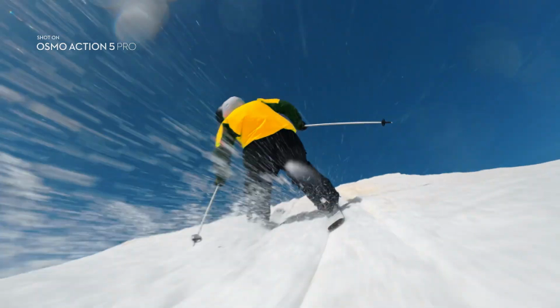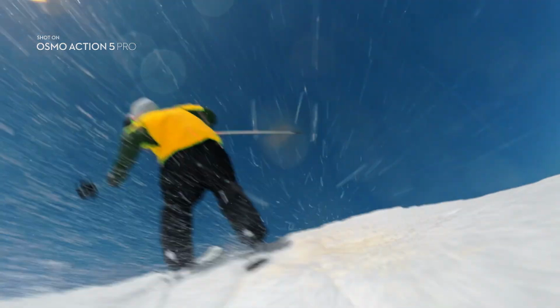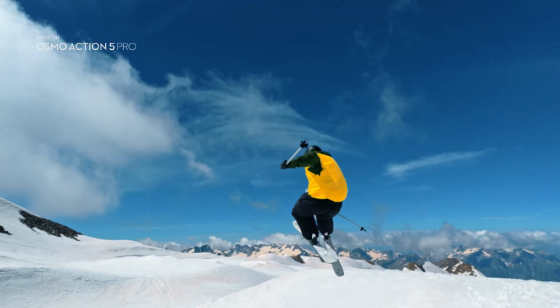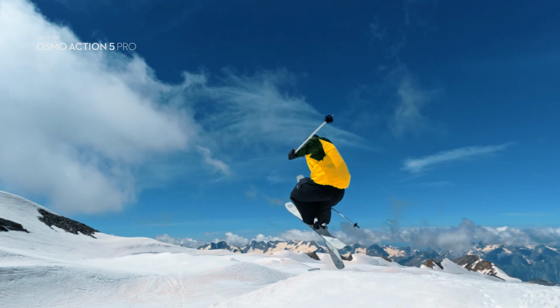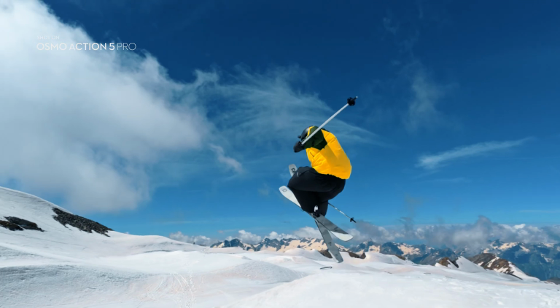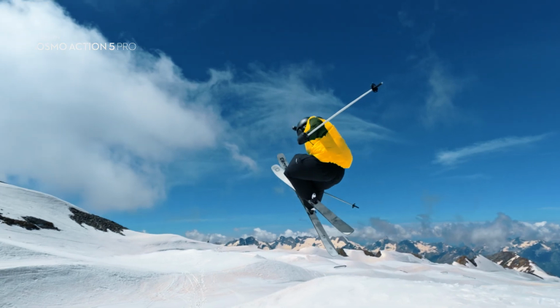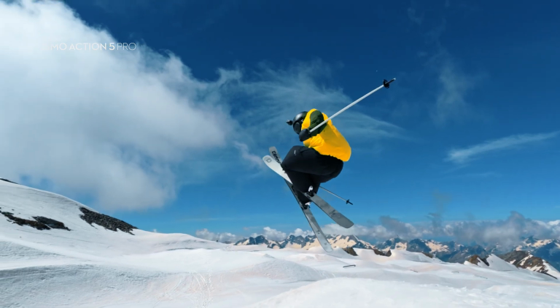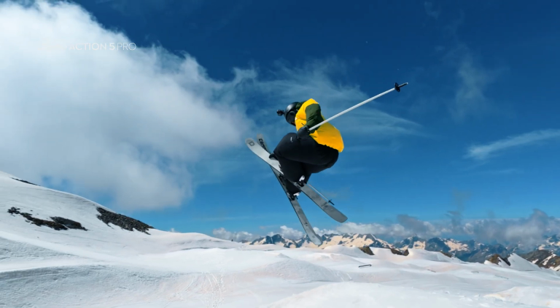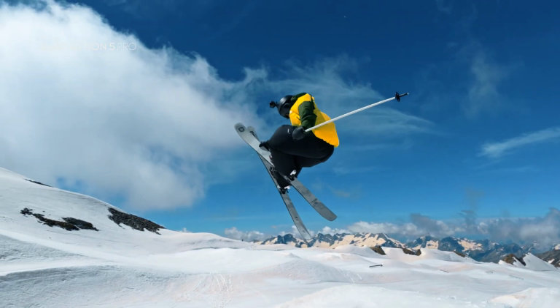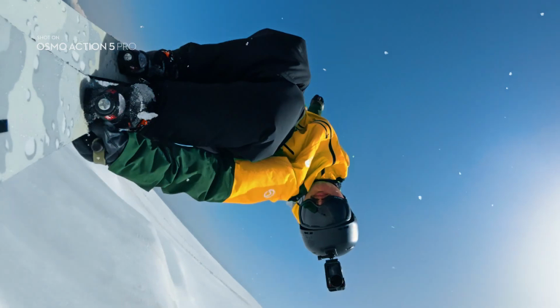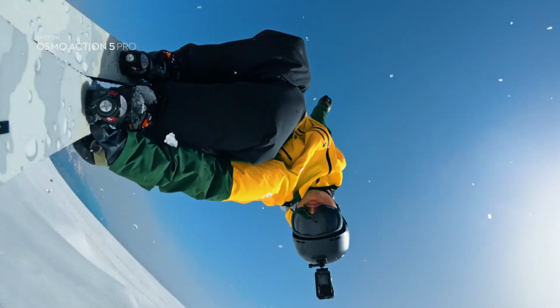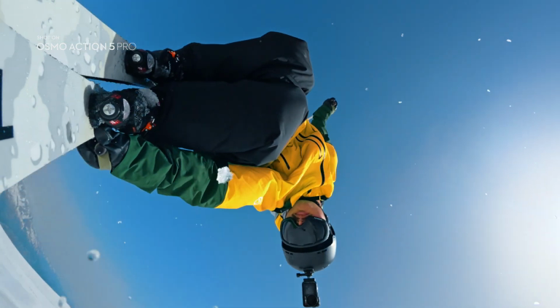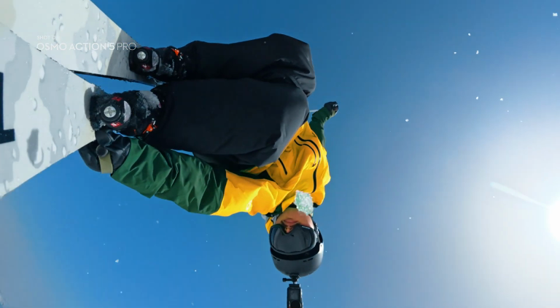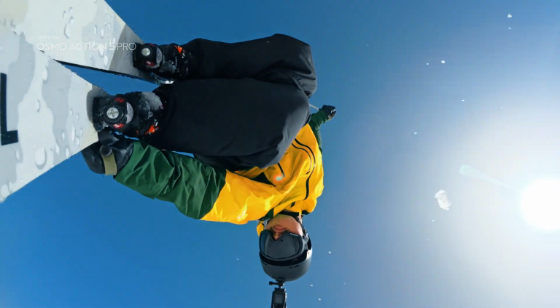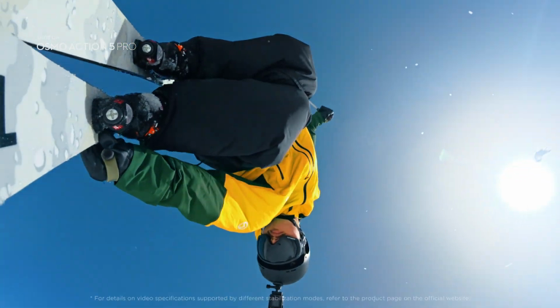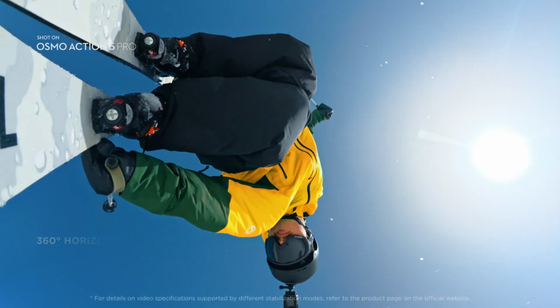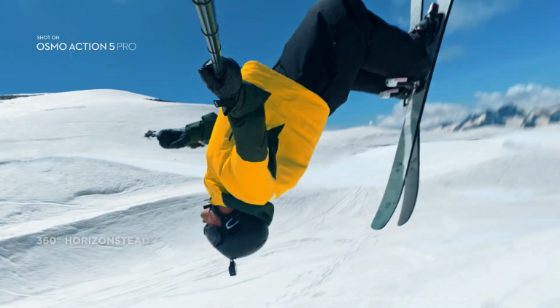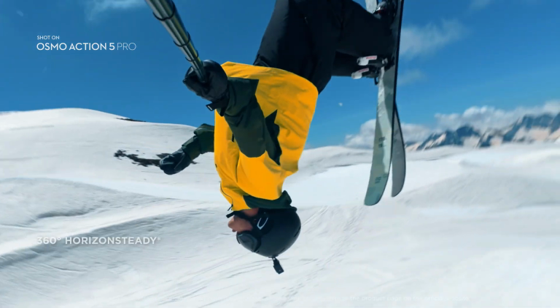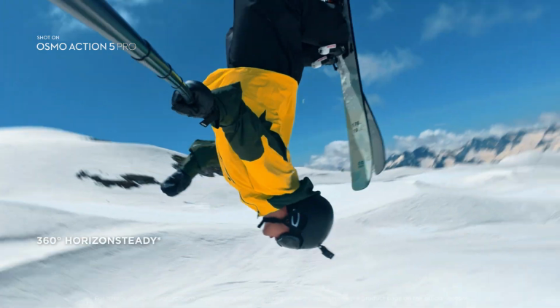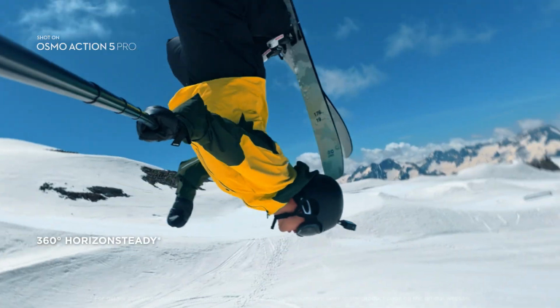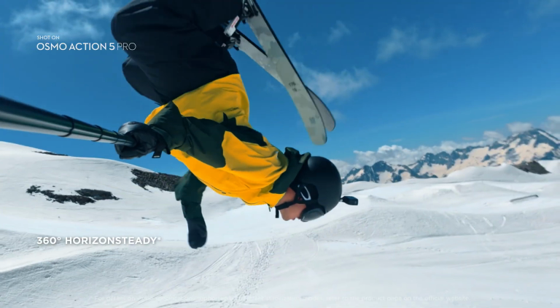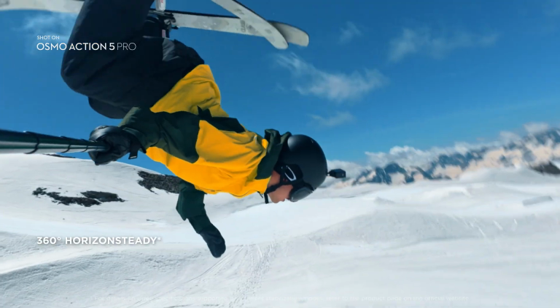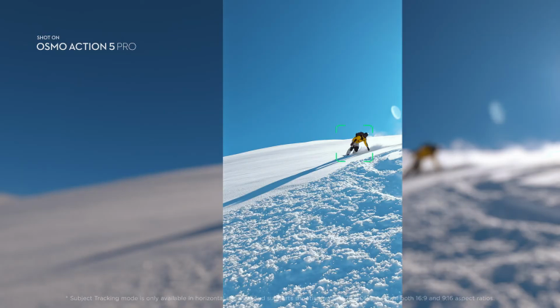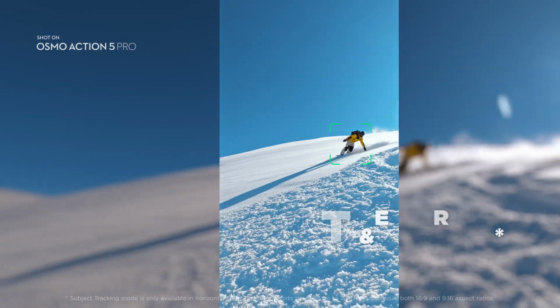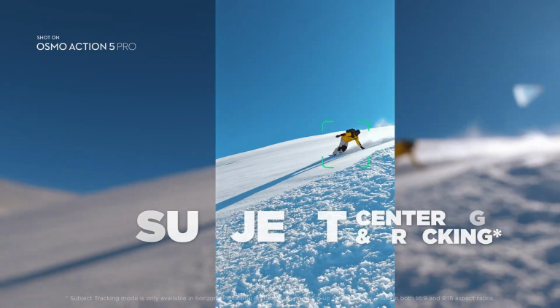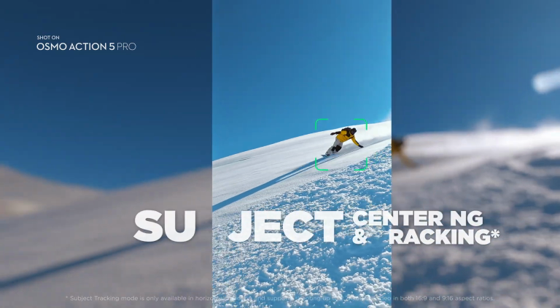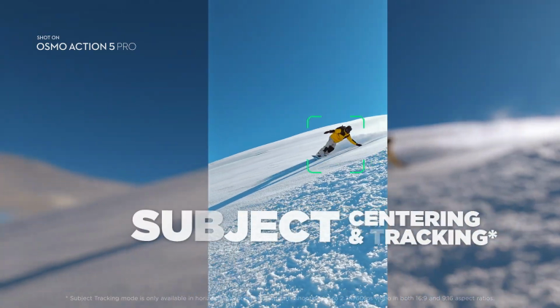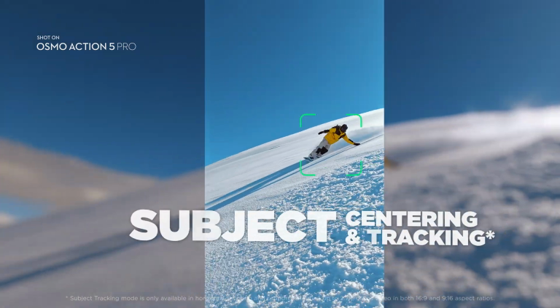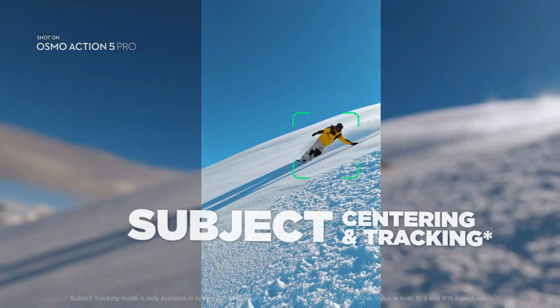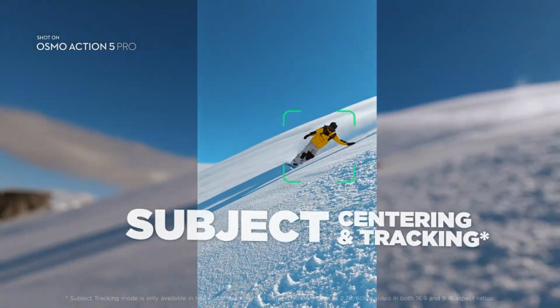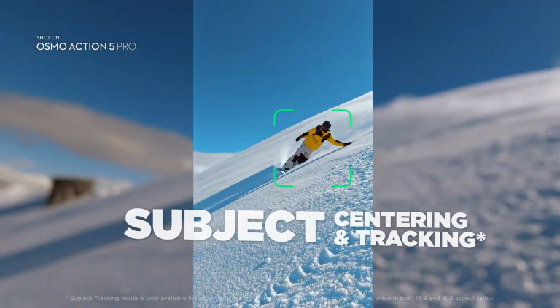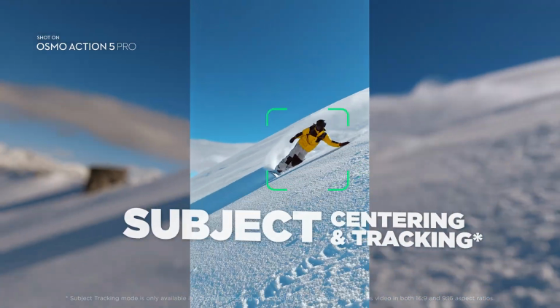Action 5 Pro is your smart sidekick, keeping your horizon locked or automatically centering you in the frame.